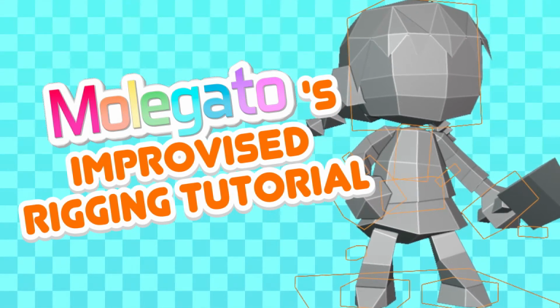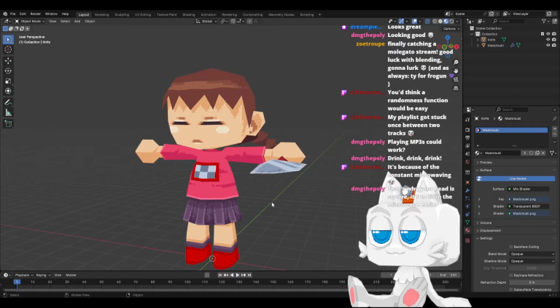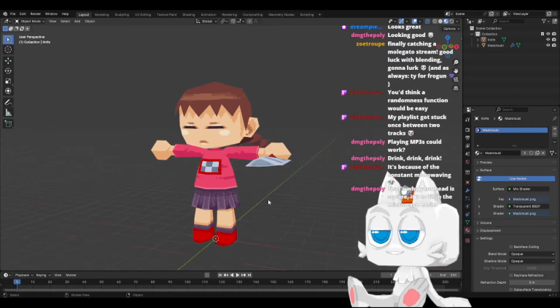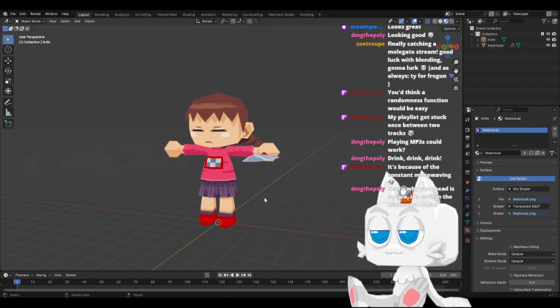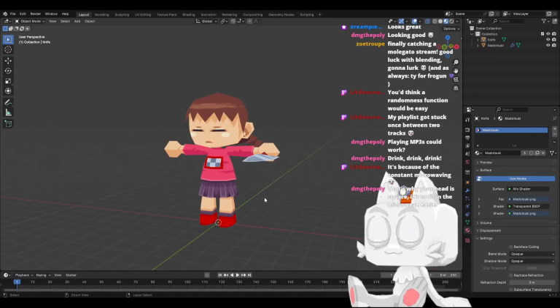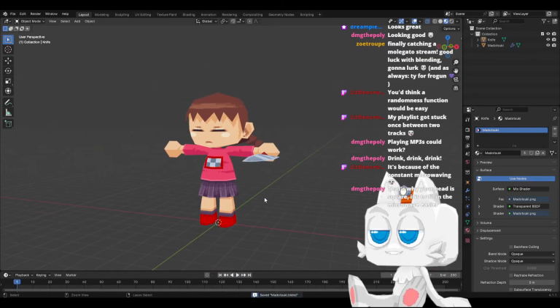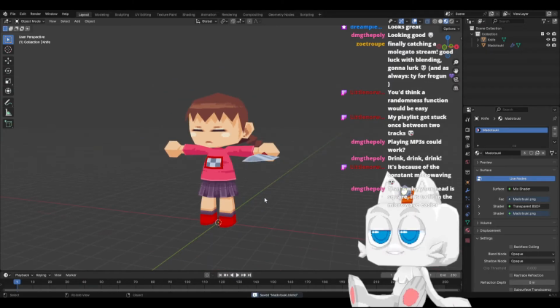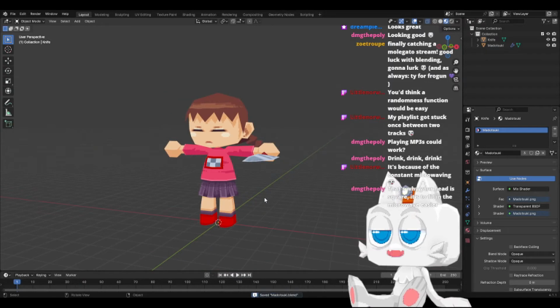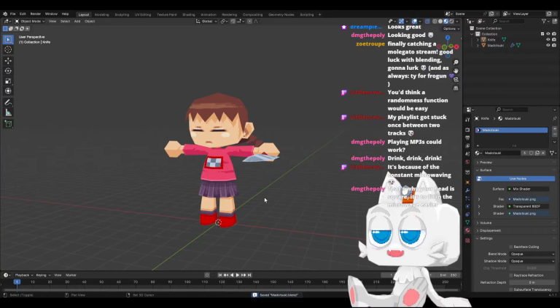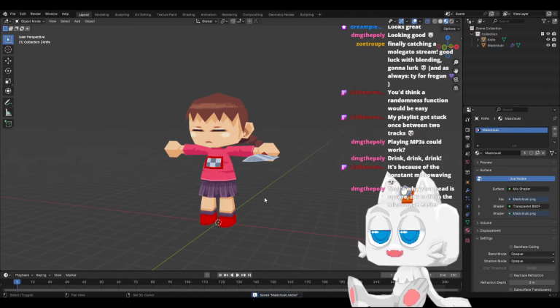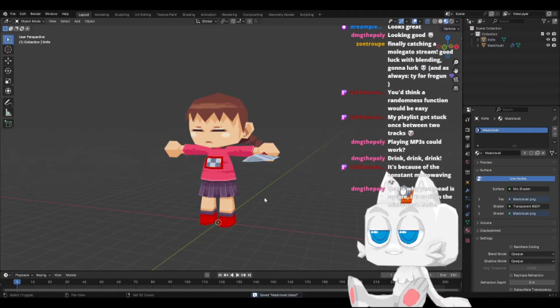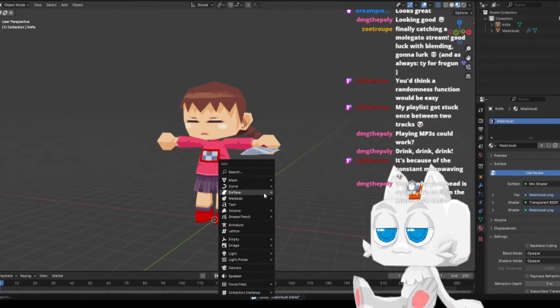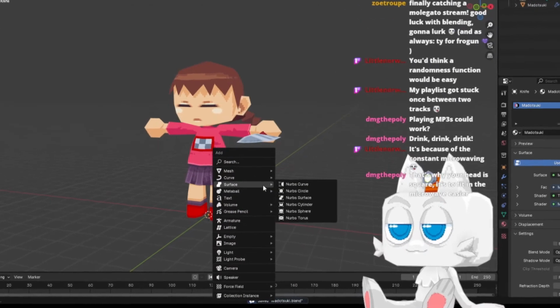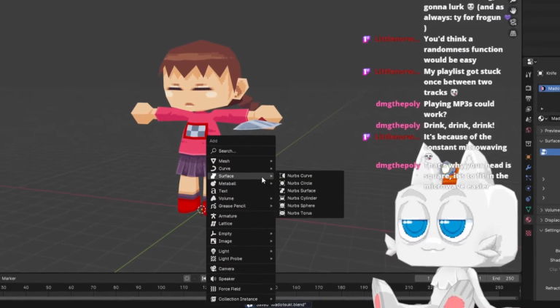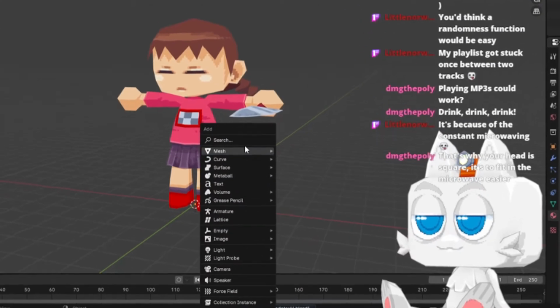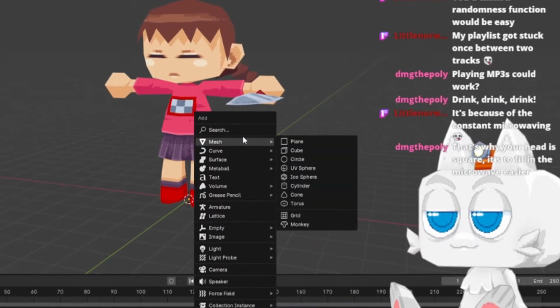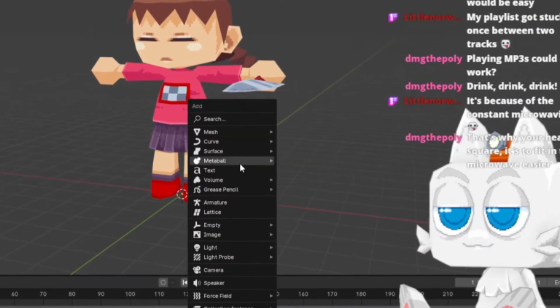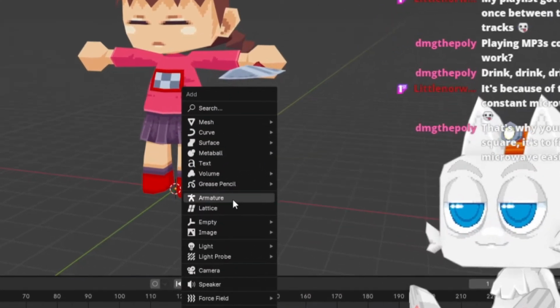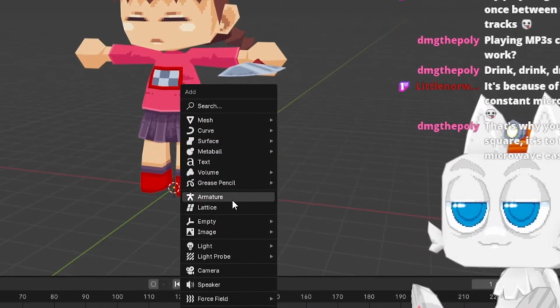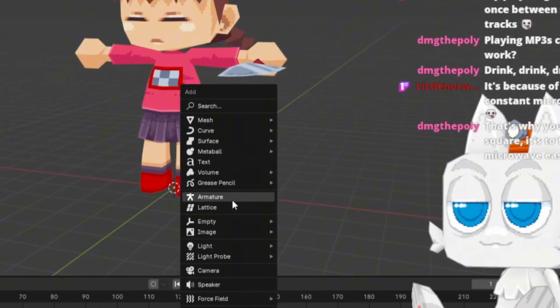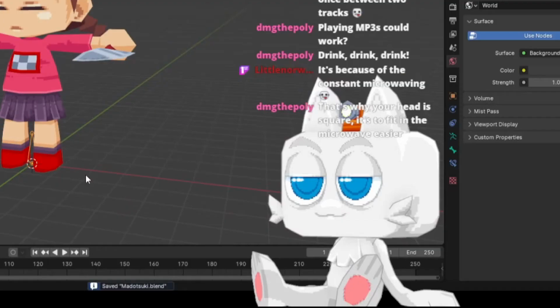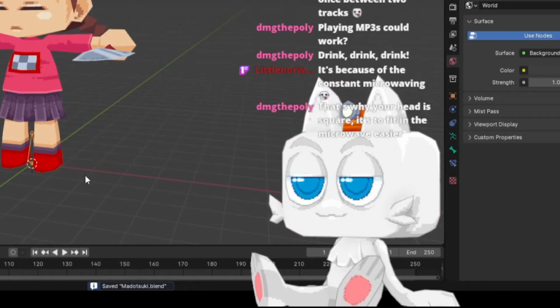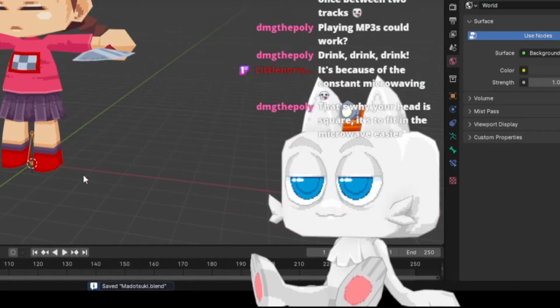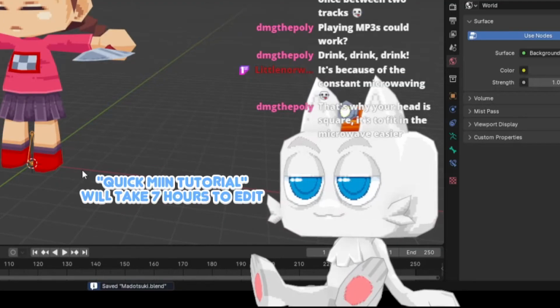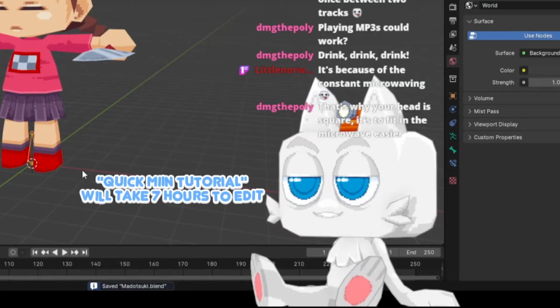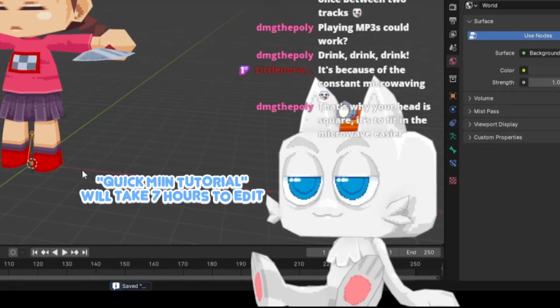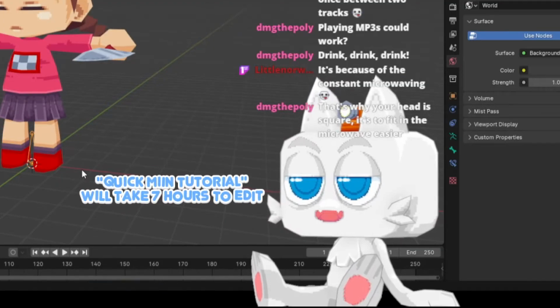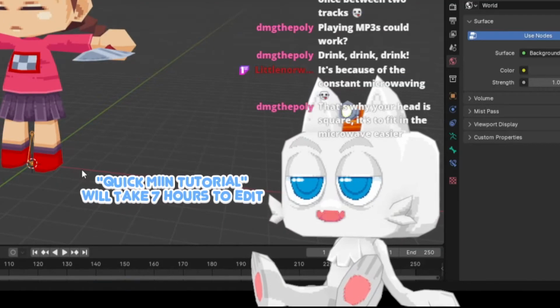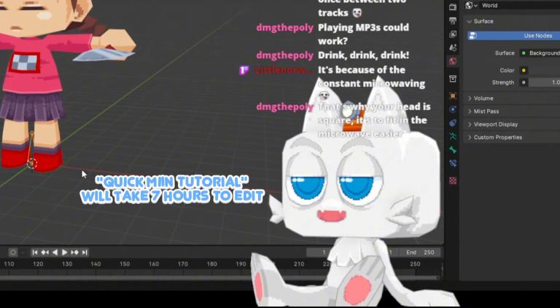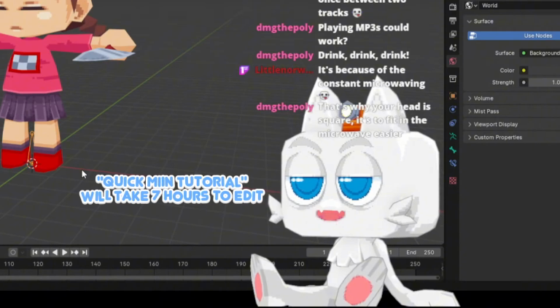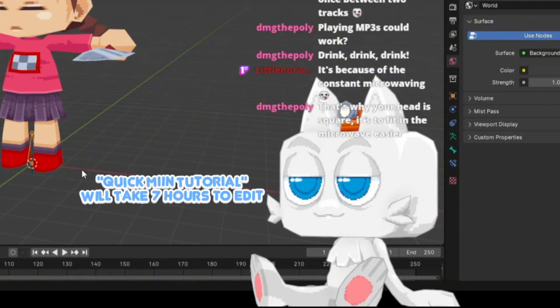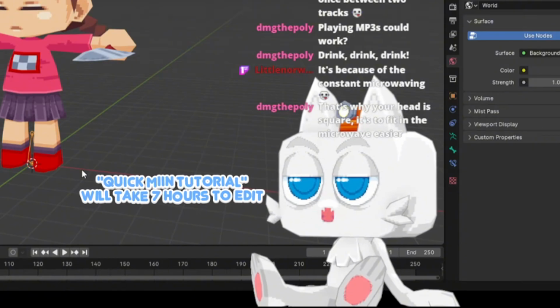Alright, so let's have a little trick for her. Let it be like a quick mini tutorial.